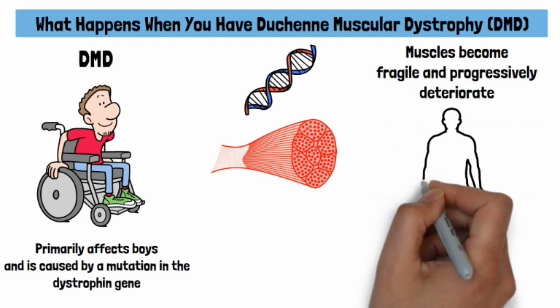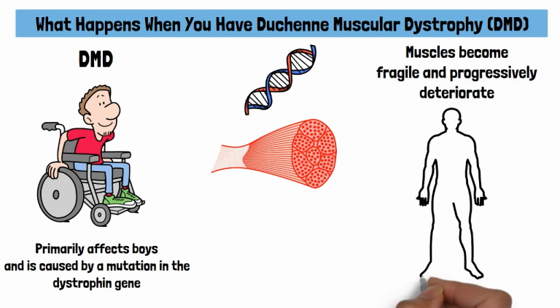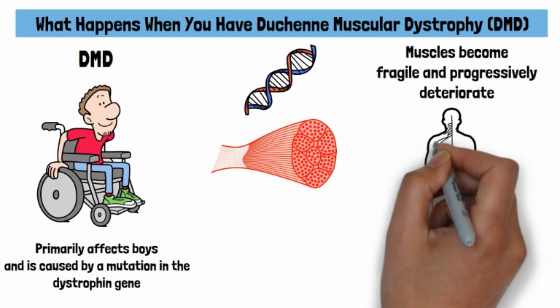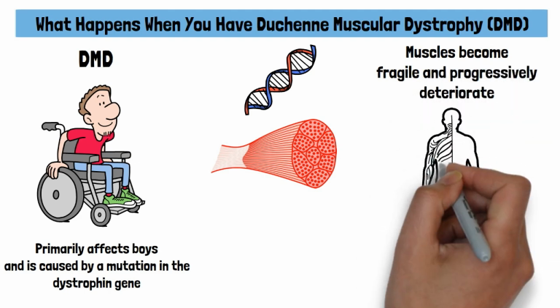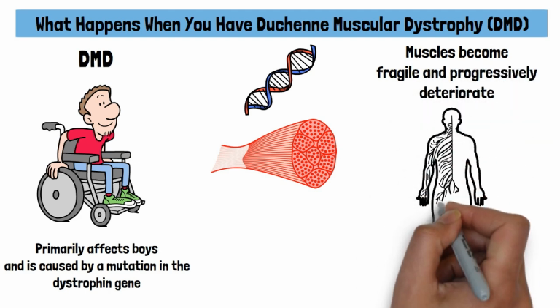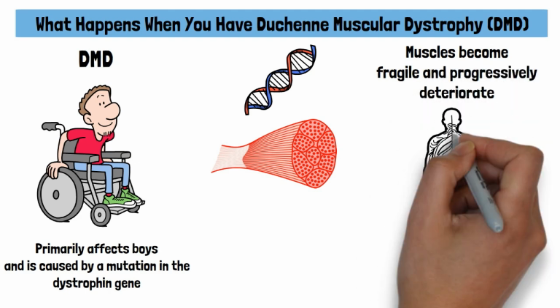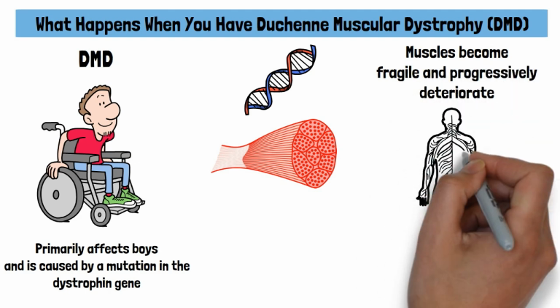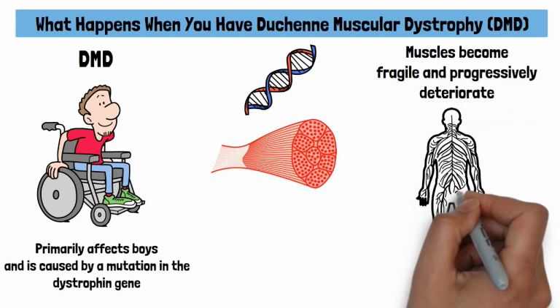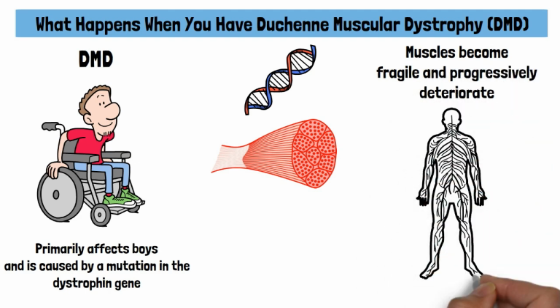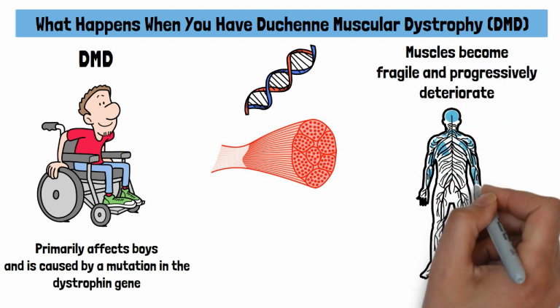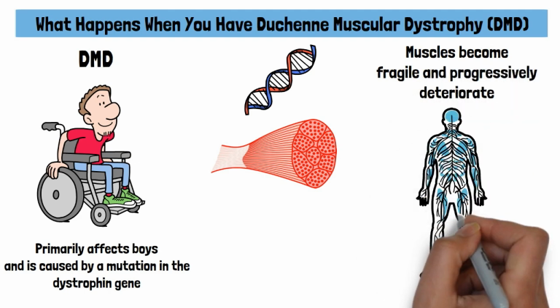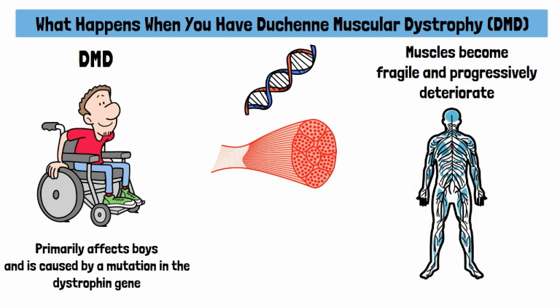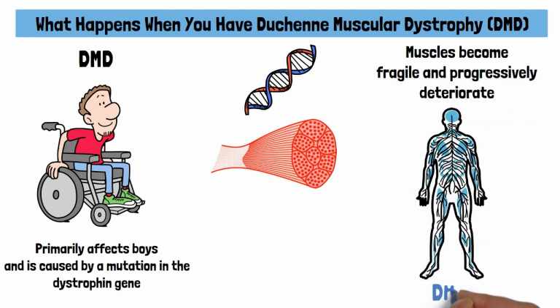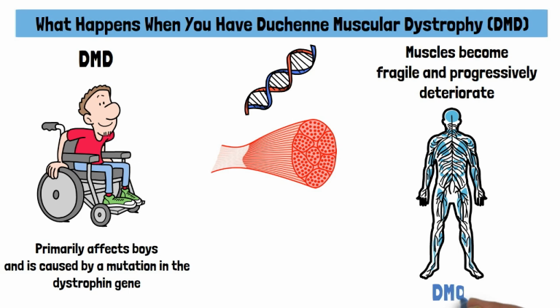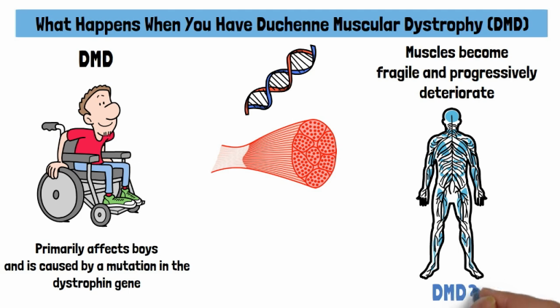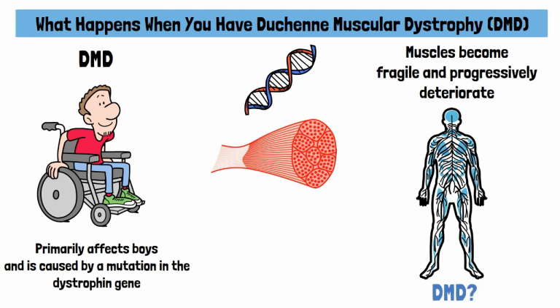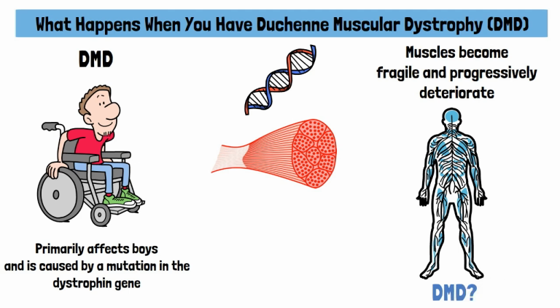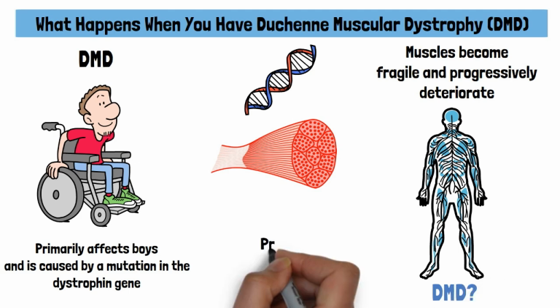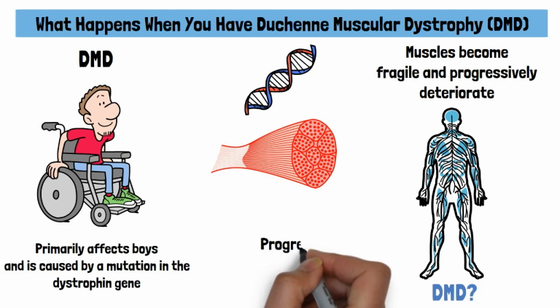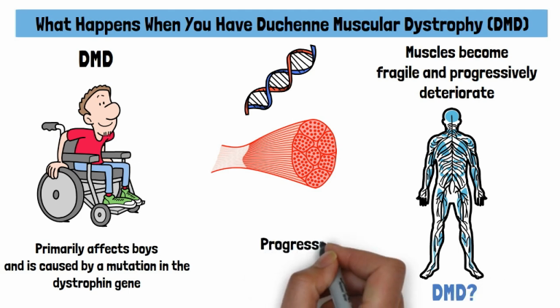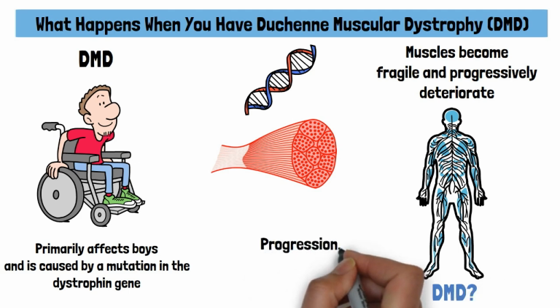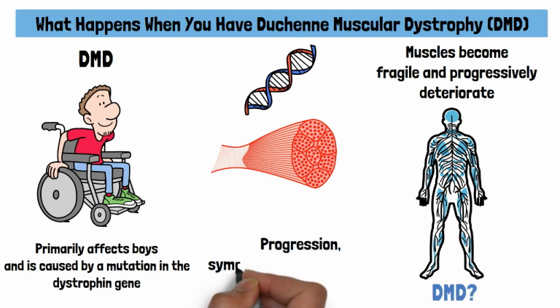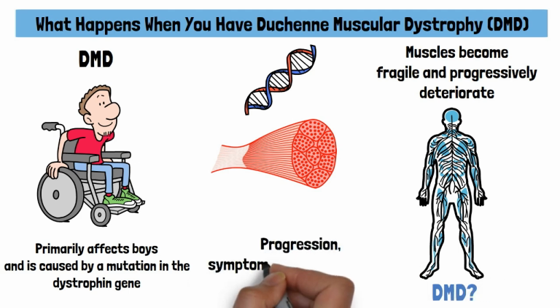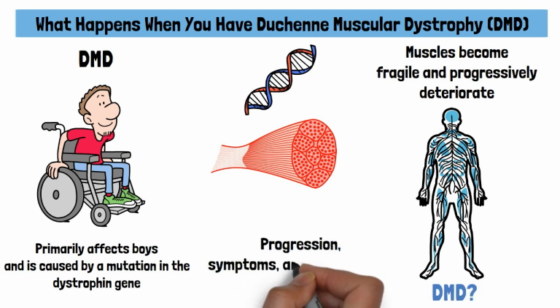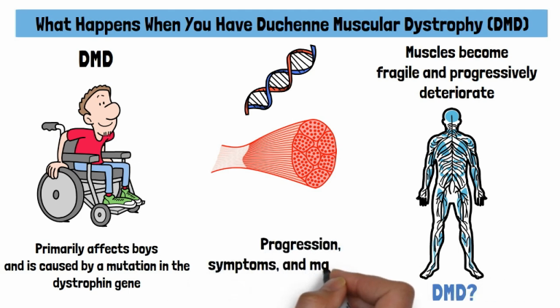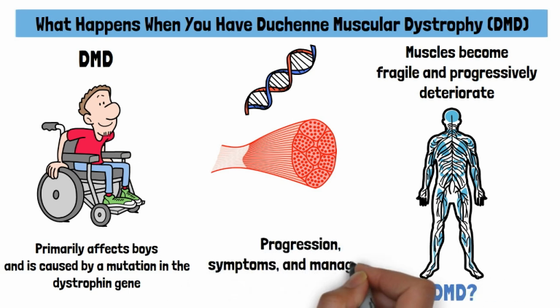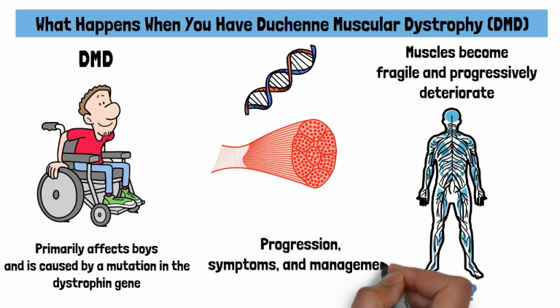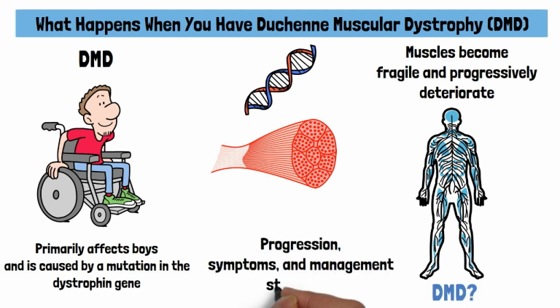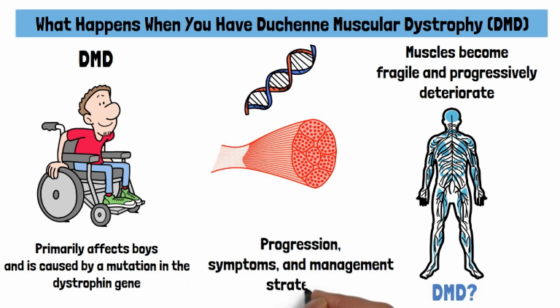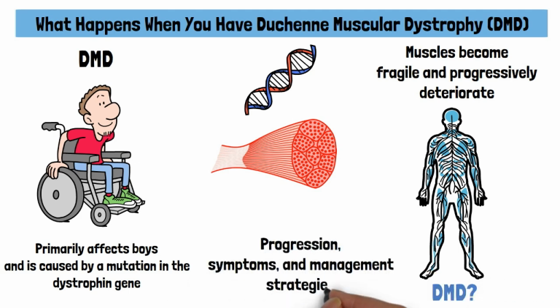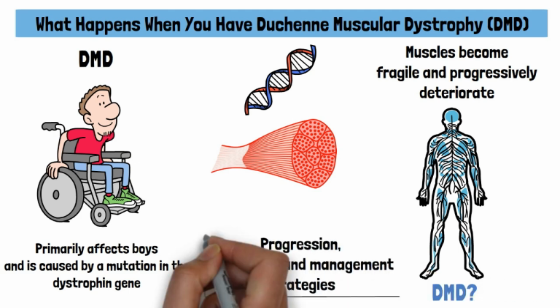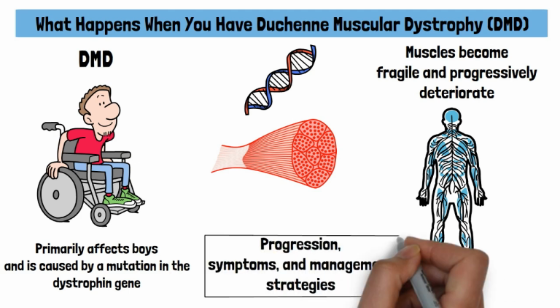But what exactly happens to the body when someone has DMD? Let's explore its progression, symptoms, and management strategies.